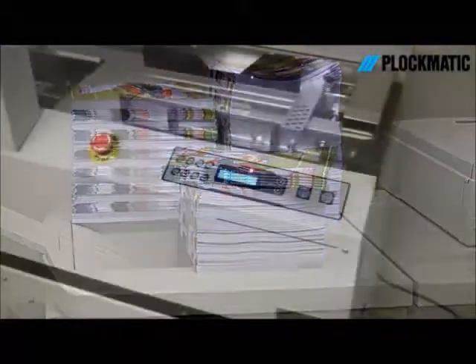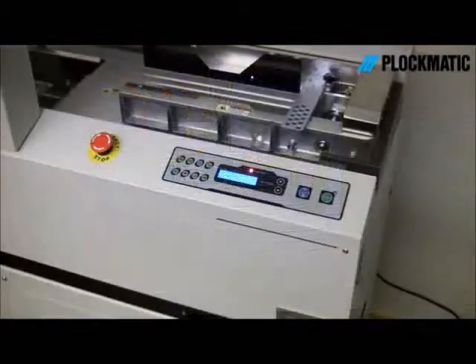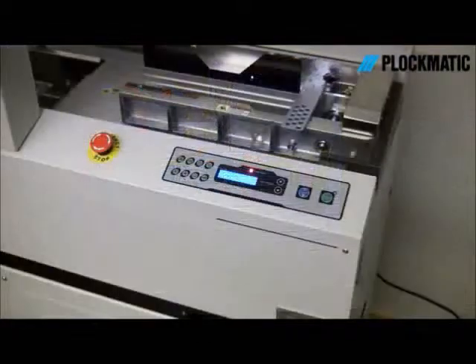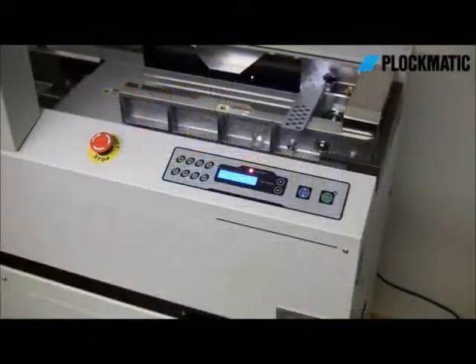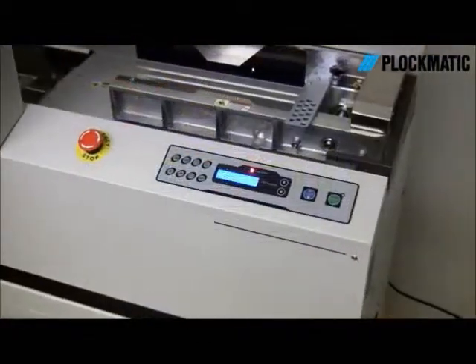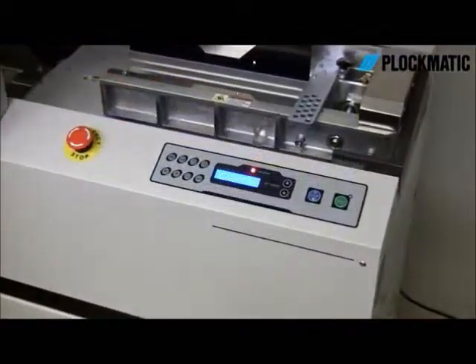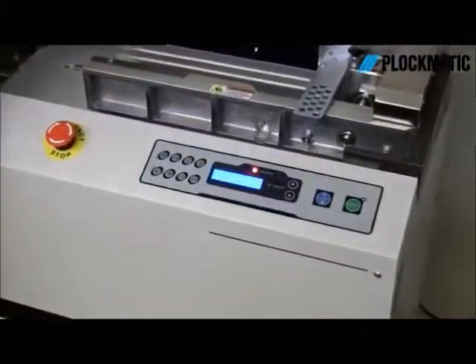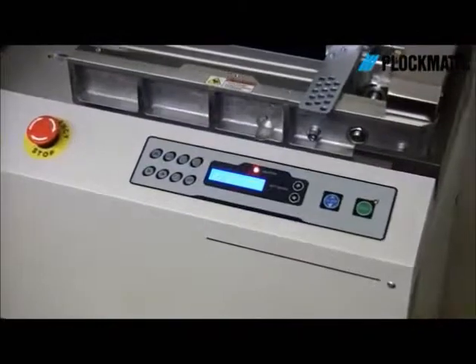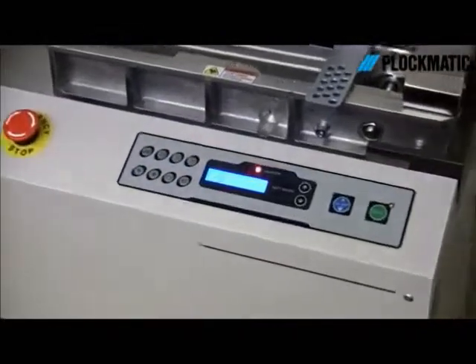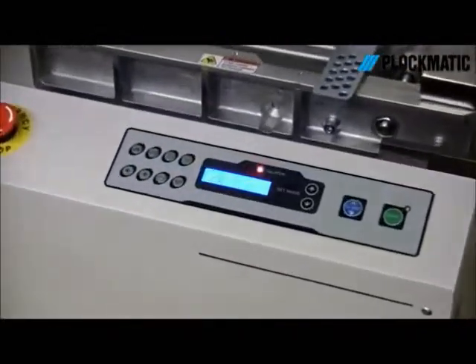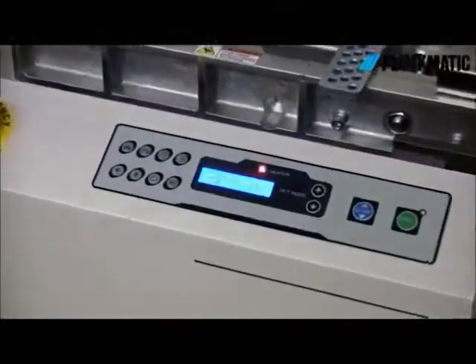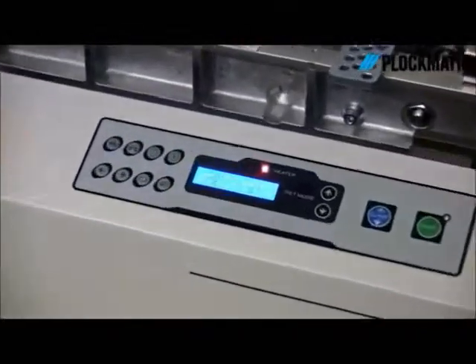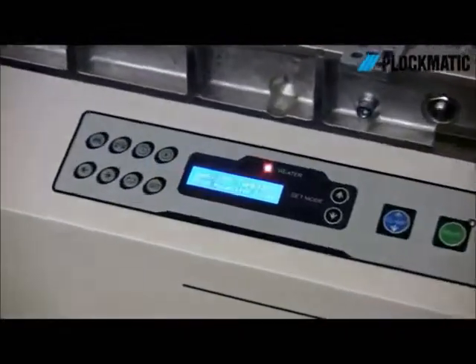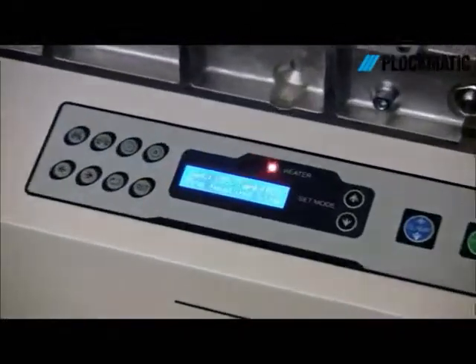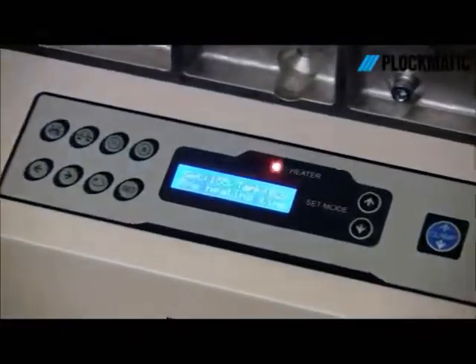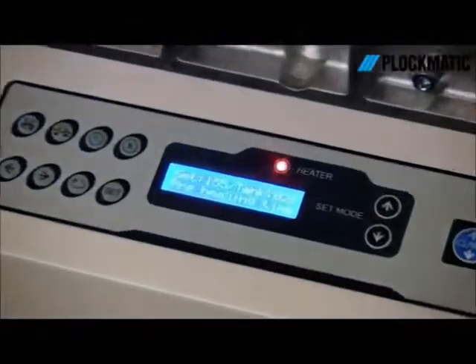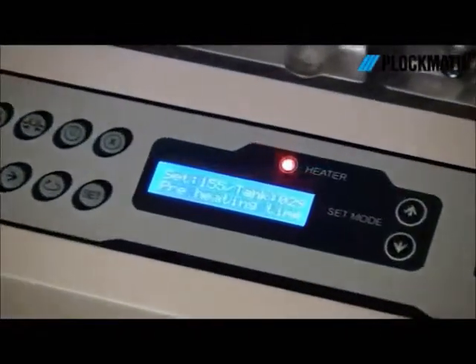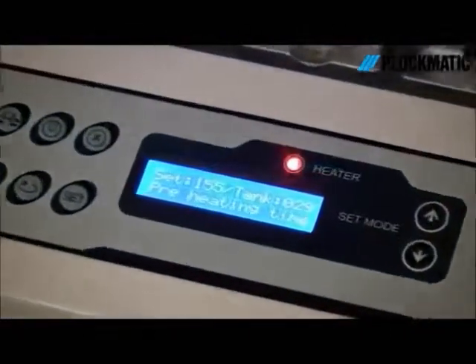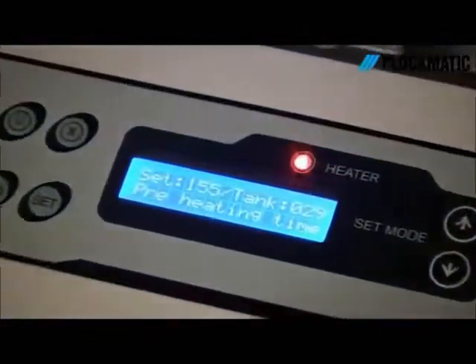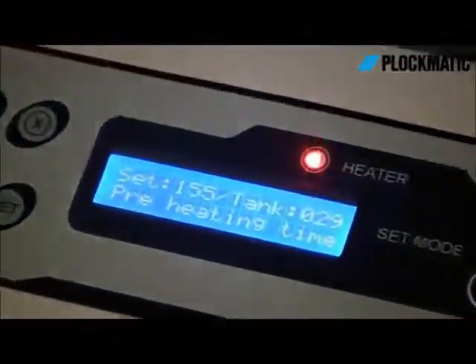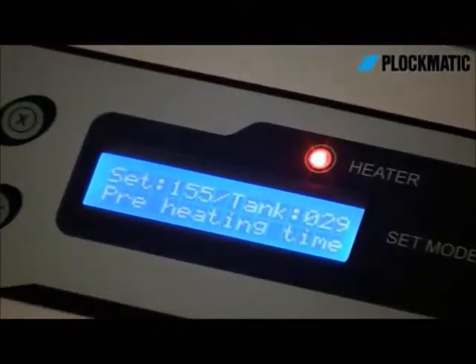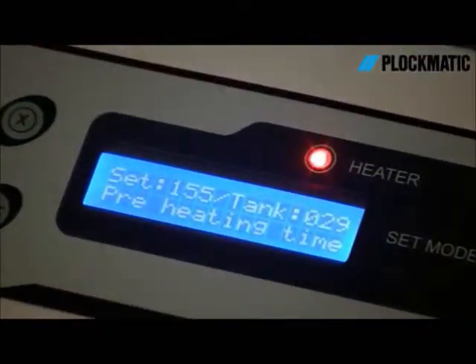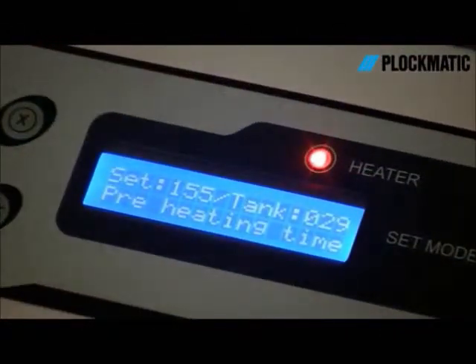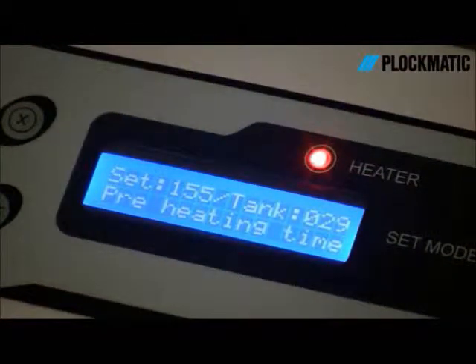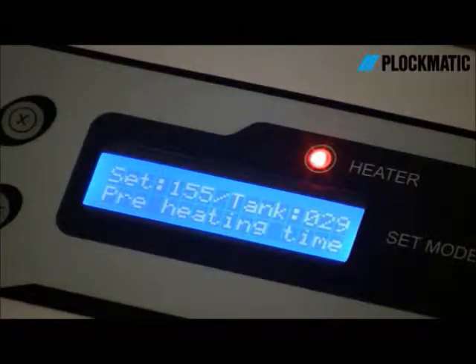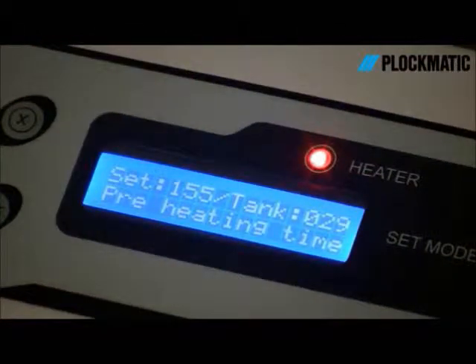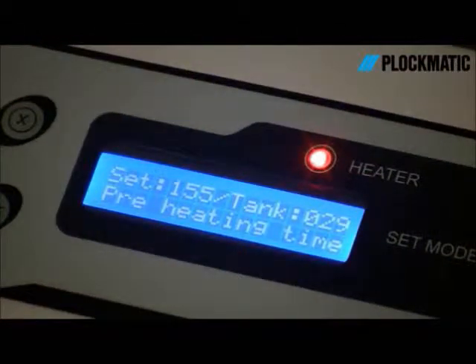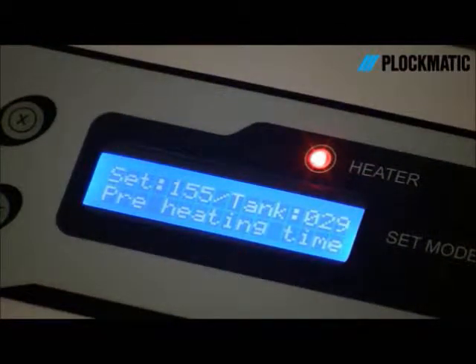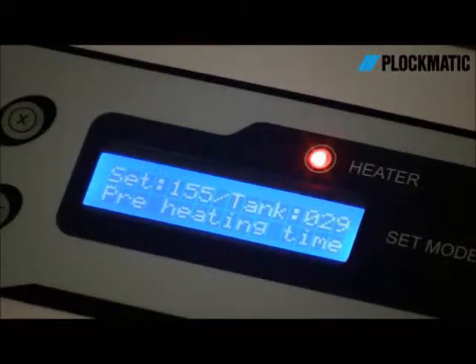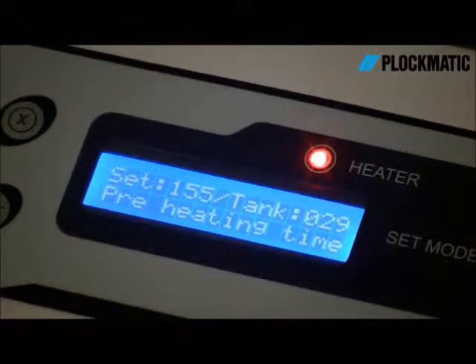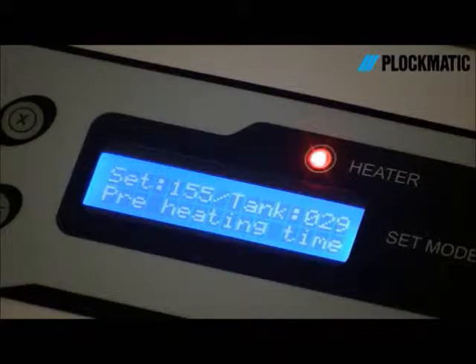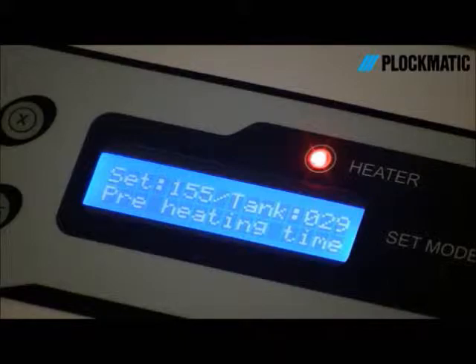Production time compared to PerfectBound would be 10 to 30 times faster, with no warm-up or need for special cameras.